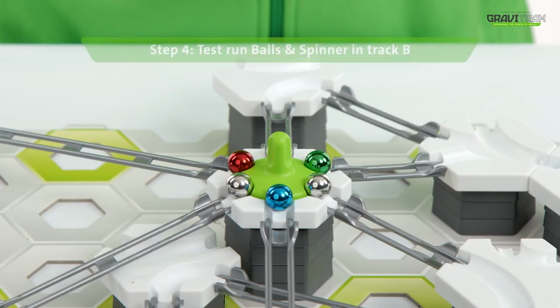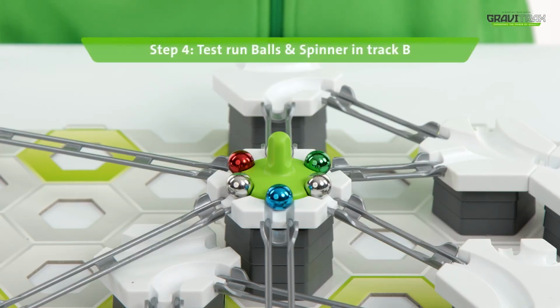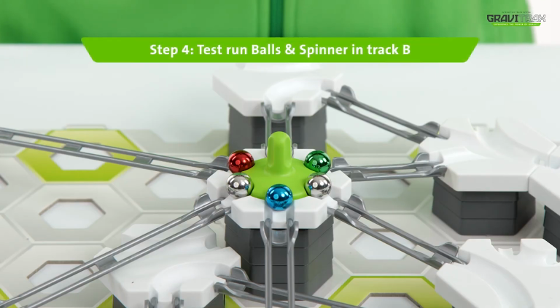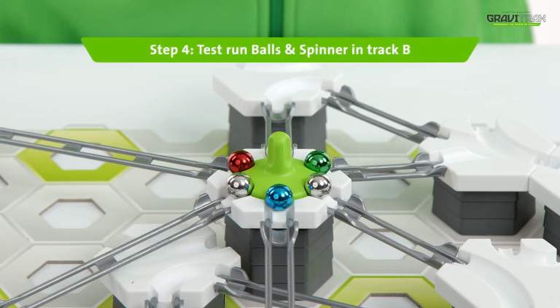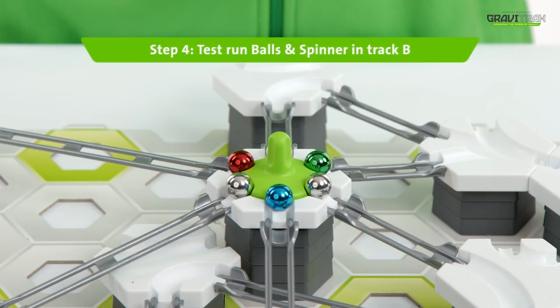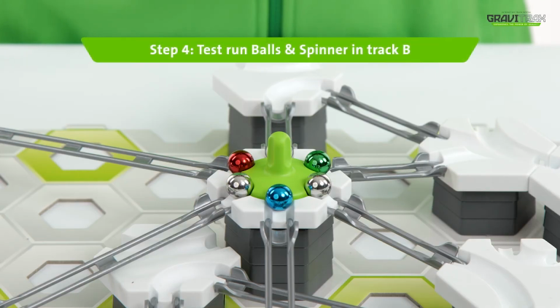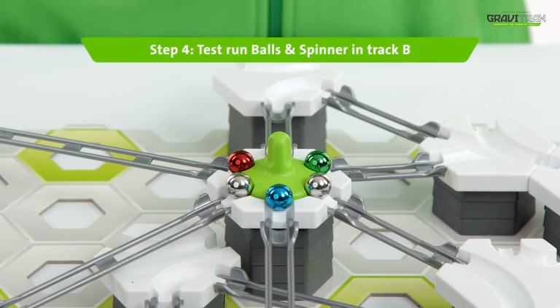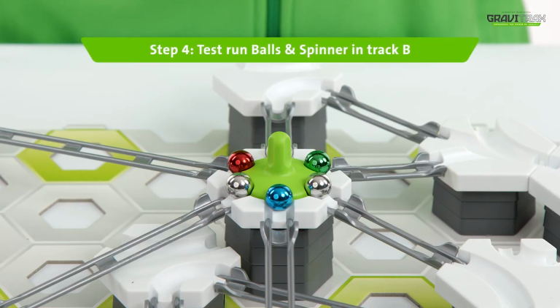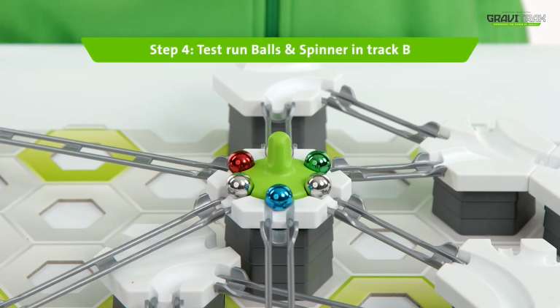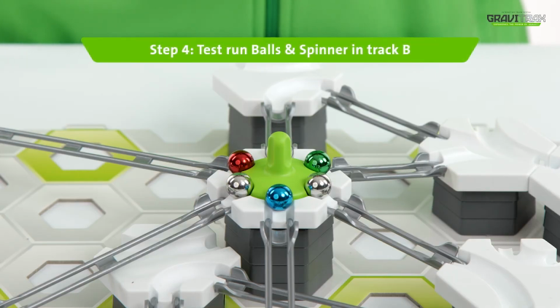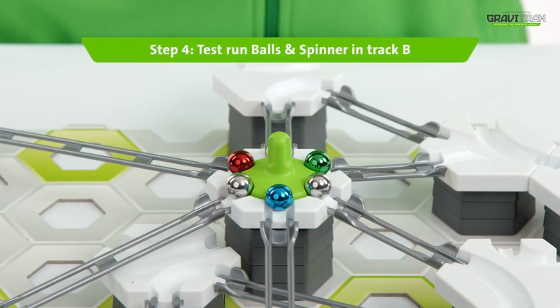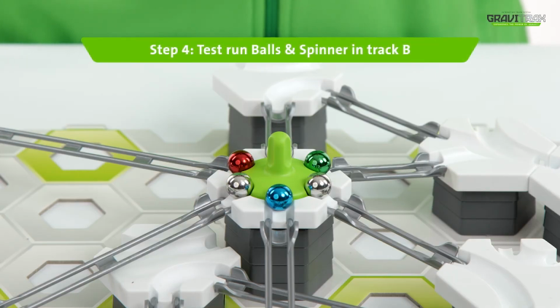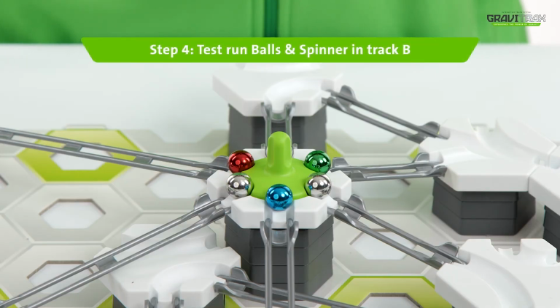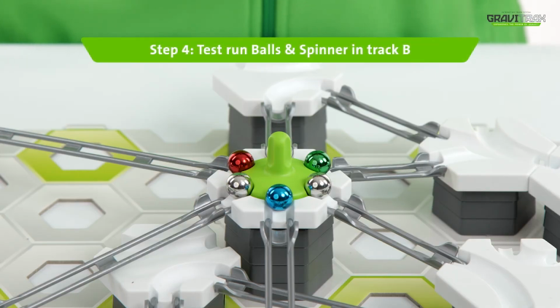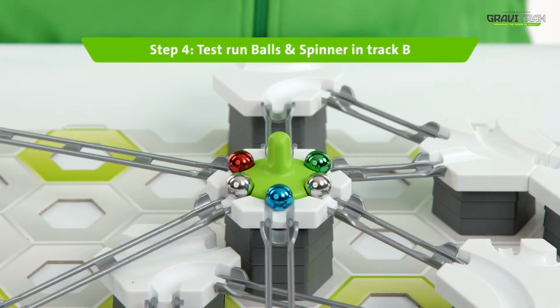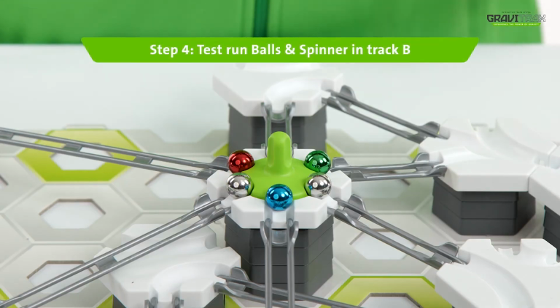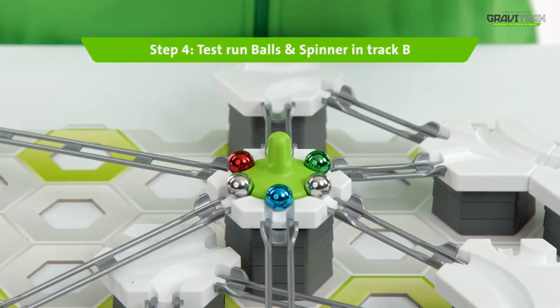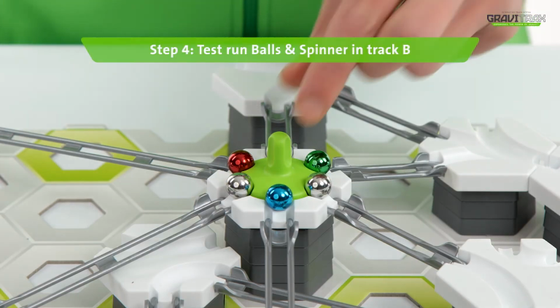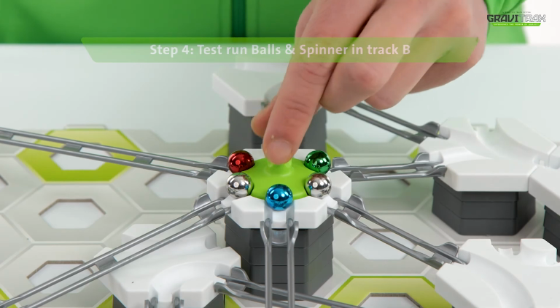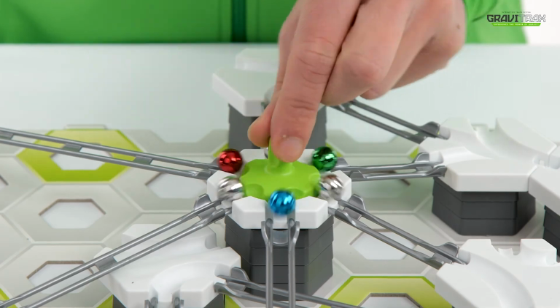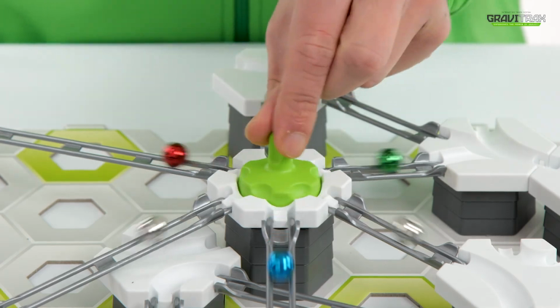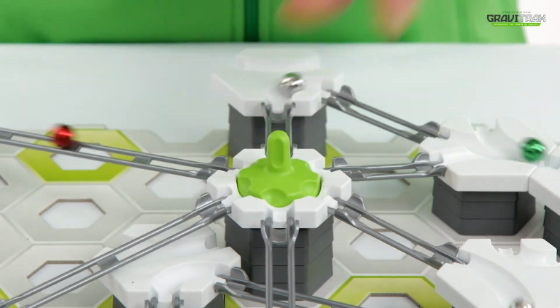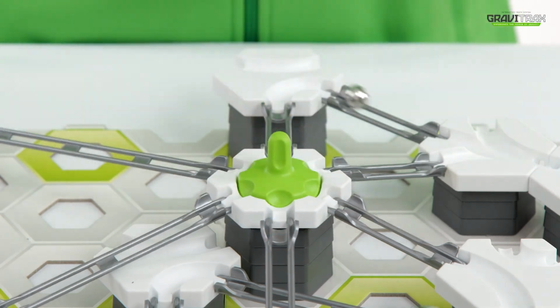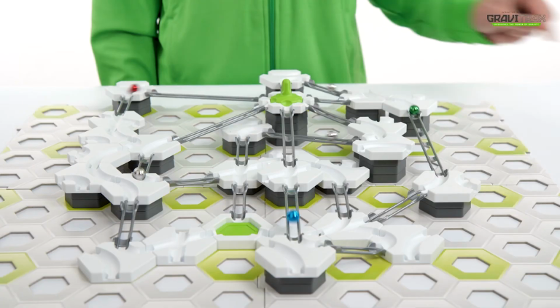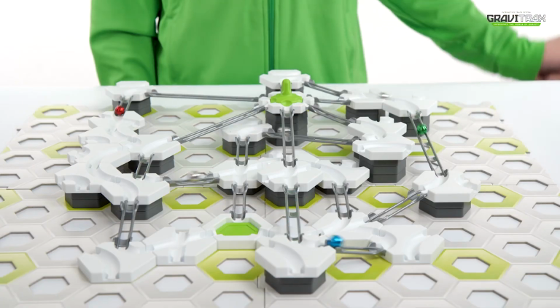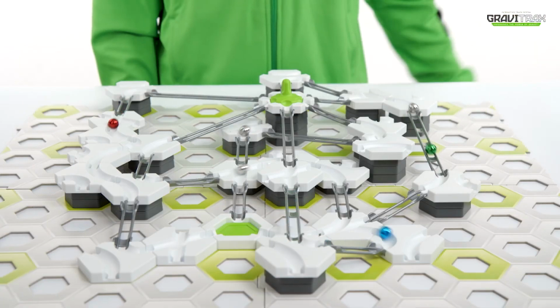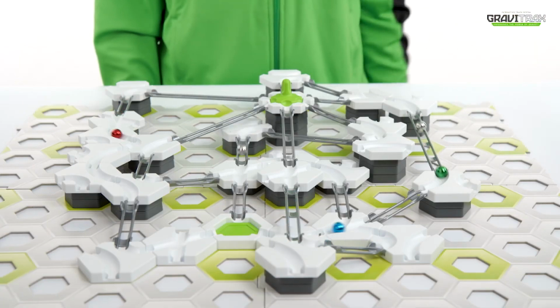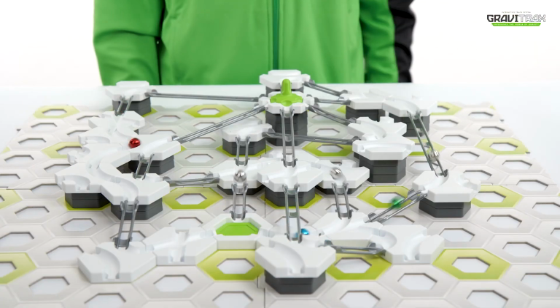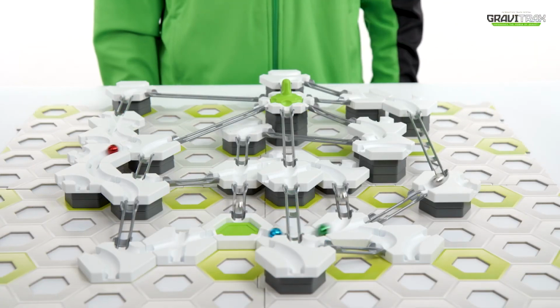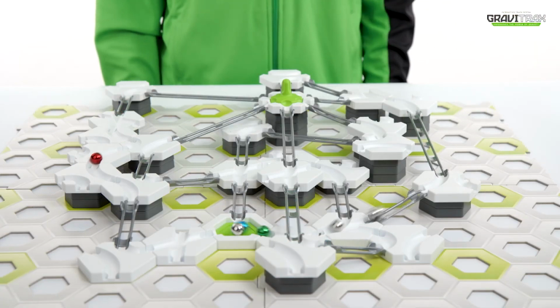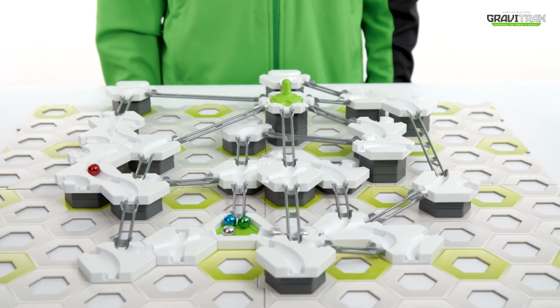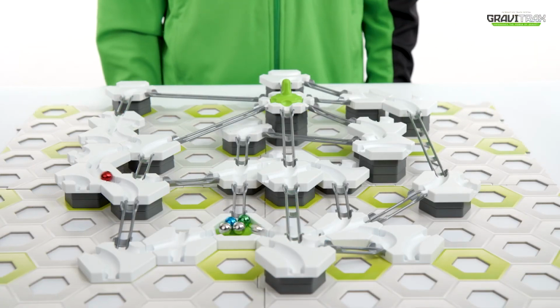Step four — ready to test it out? Wow, that's amazing!